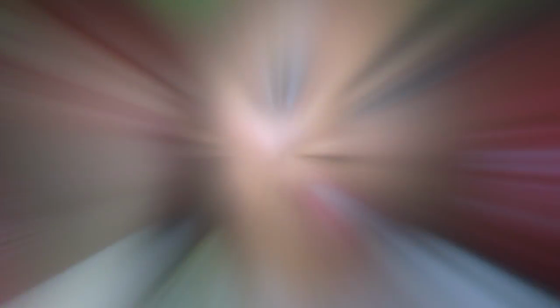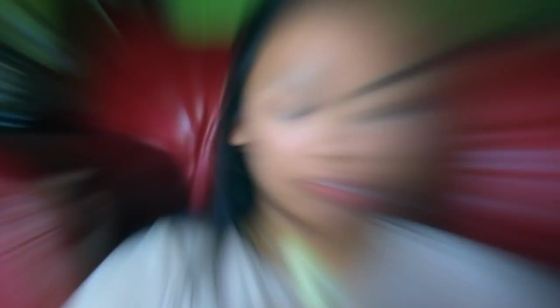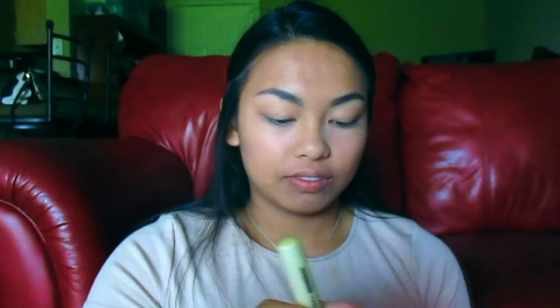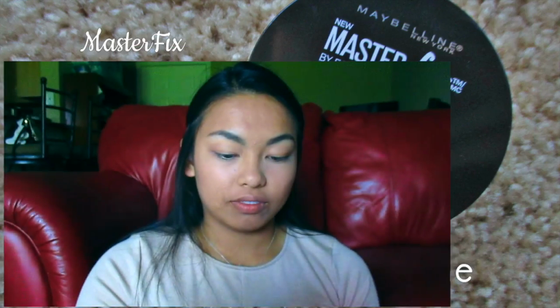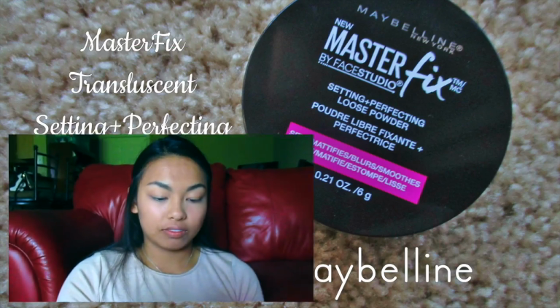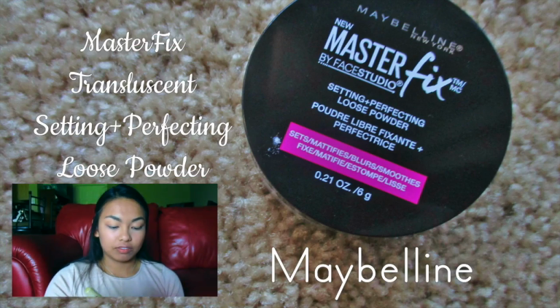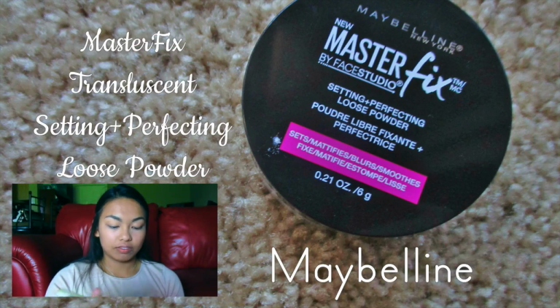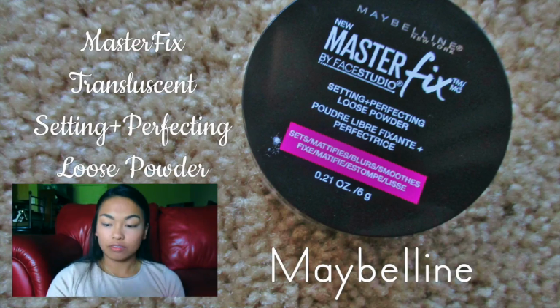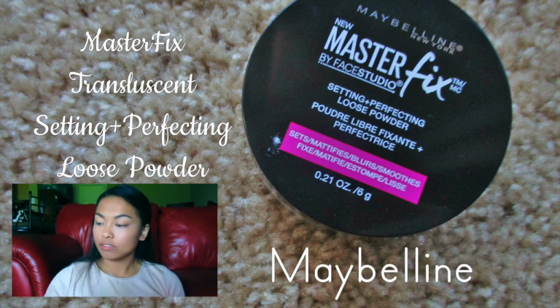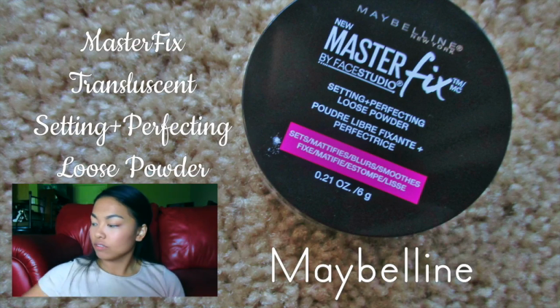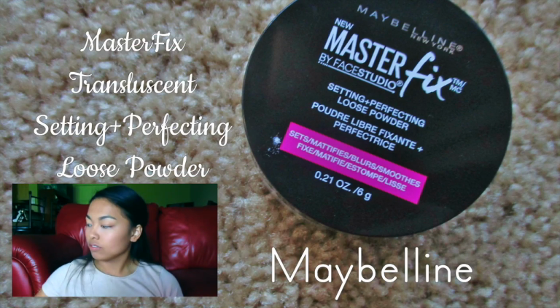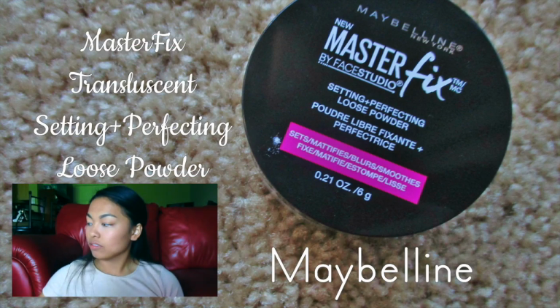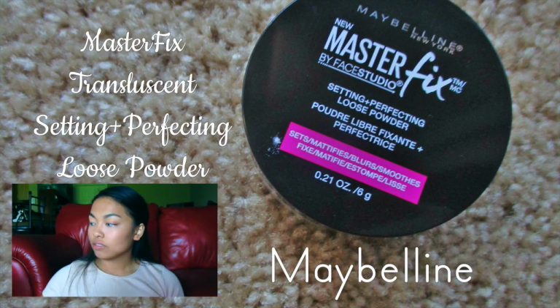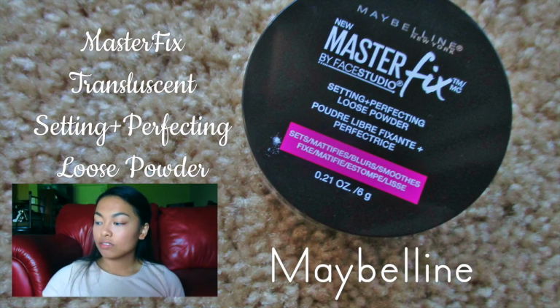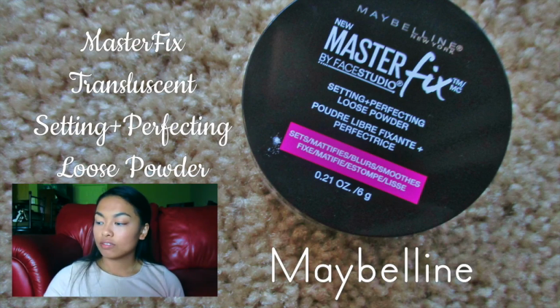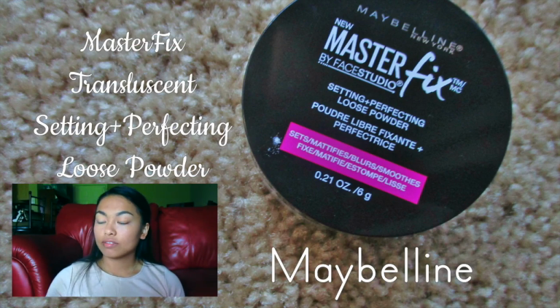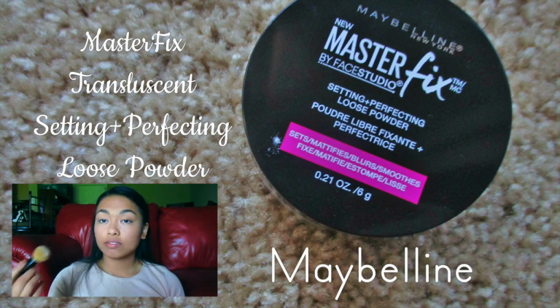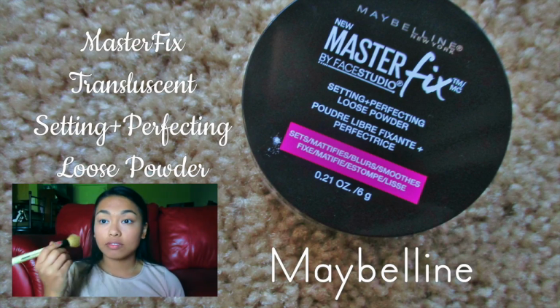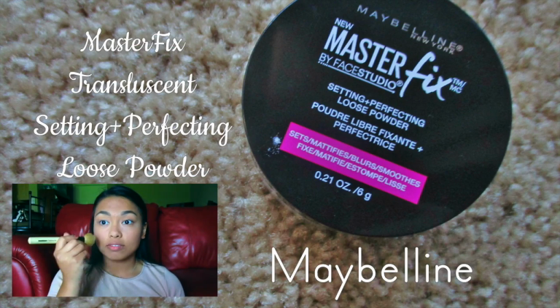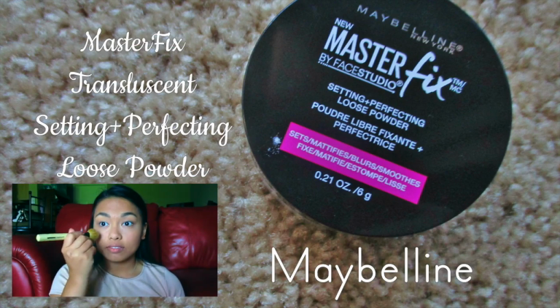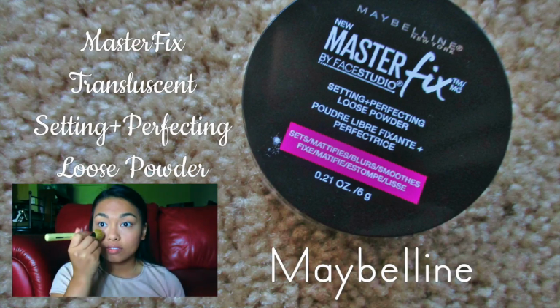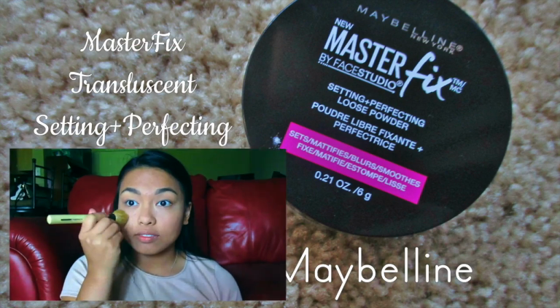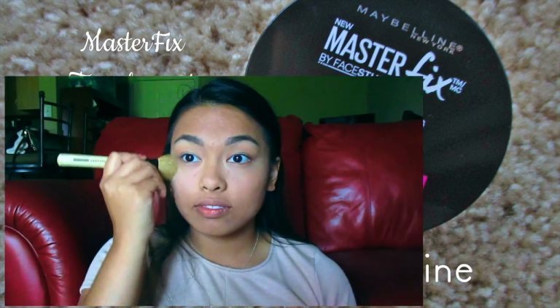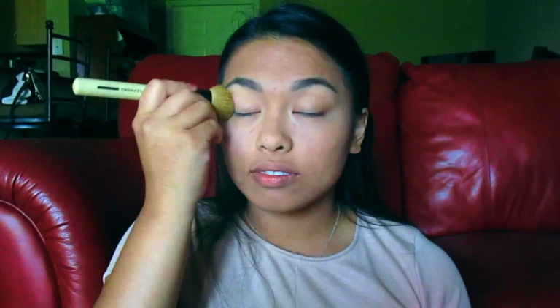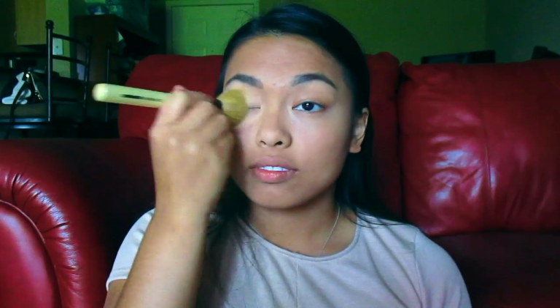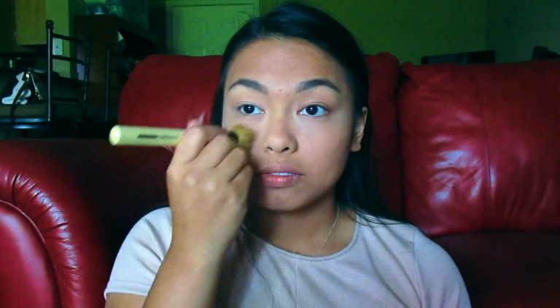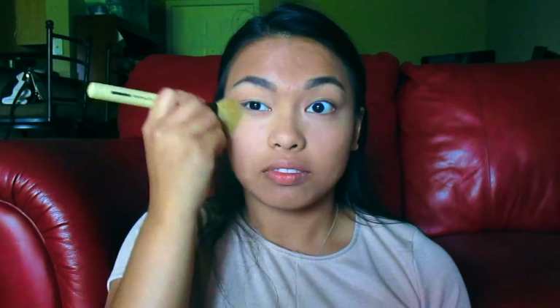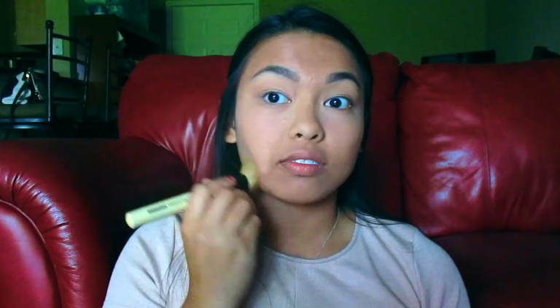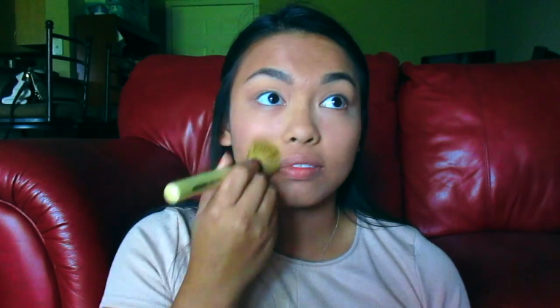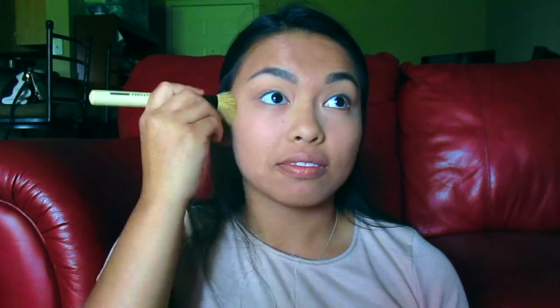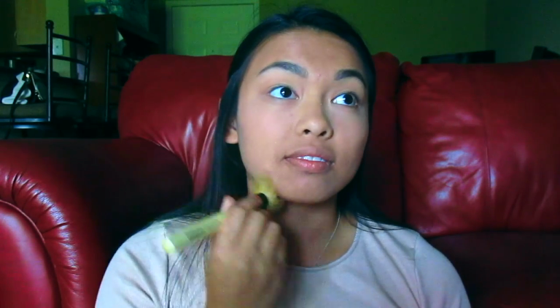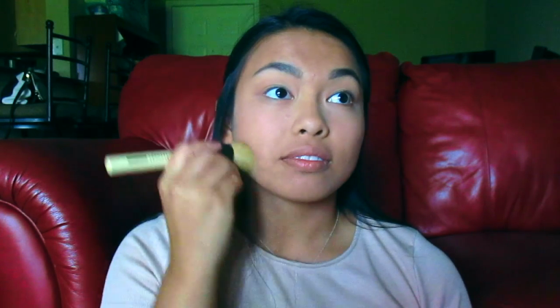I'm now setting my foundation and concealer with the Master Fix Translucent Setting Loose Powder.